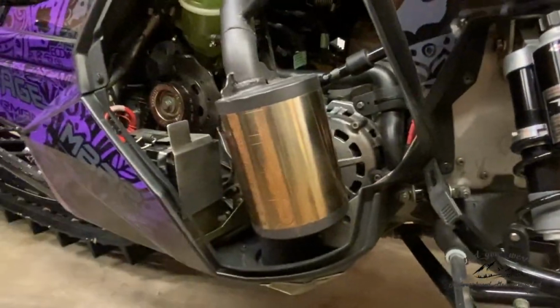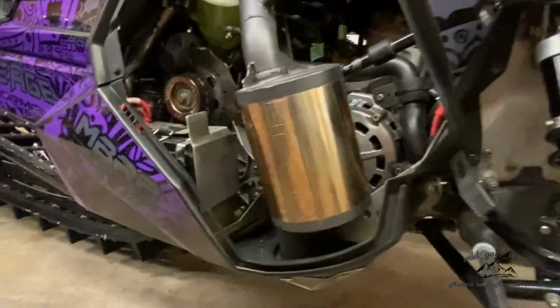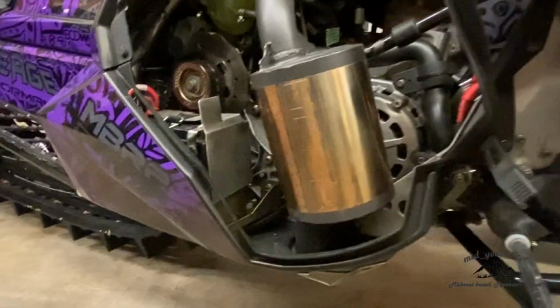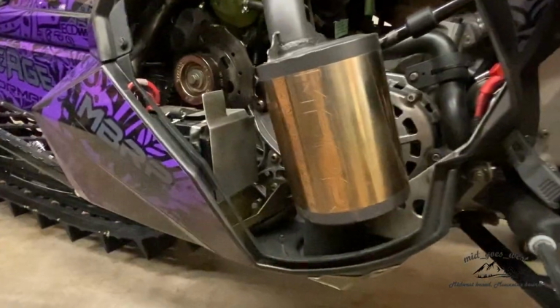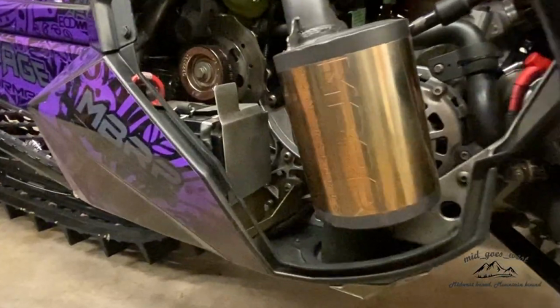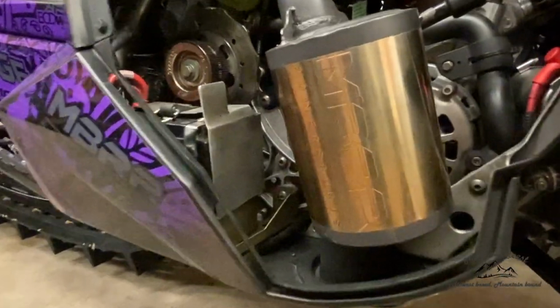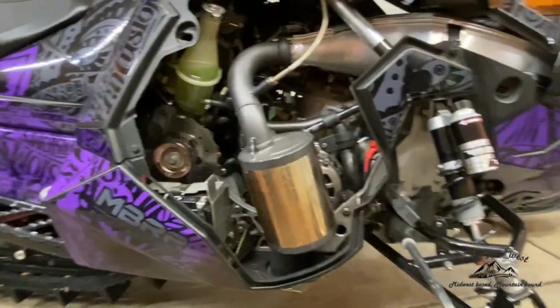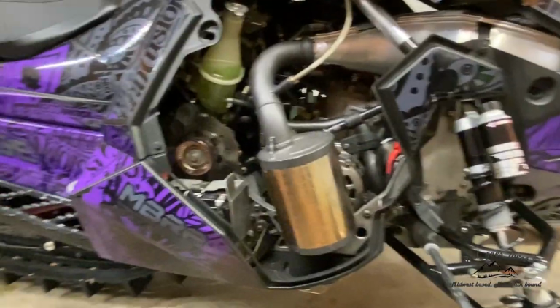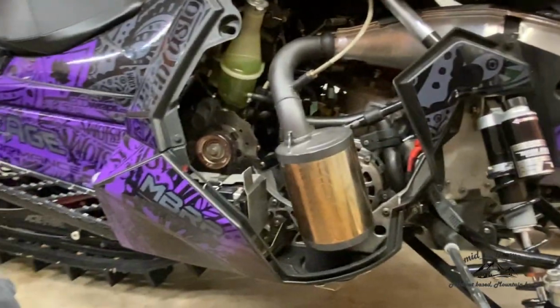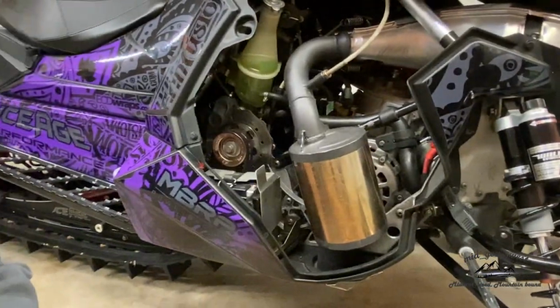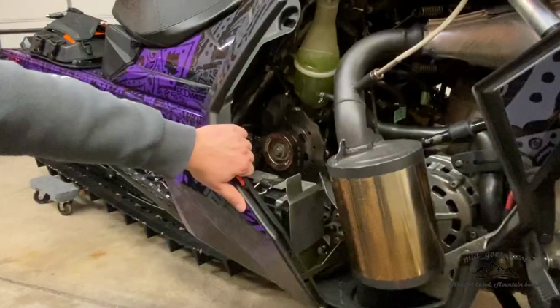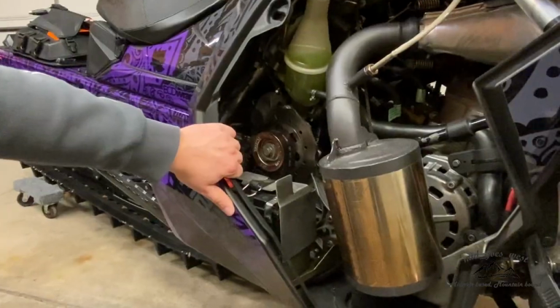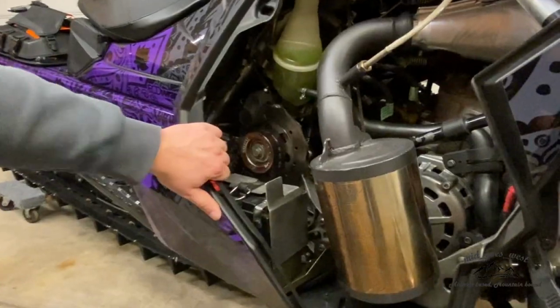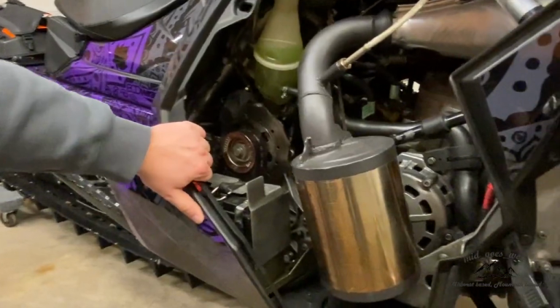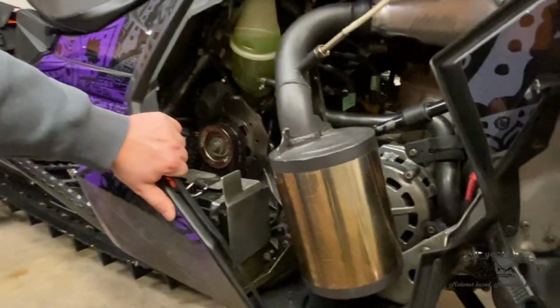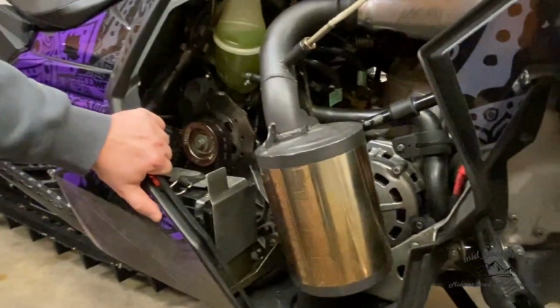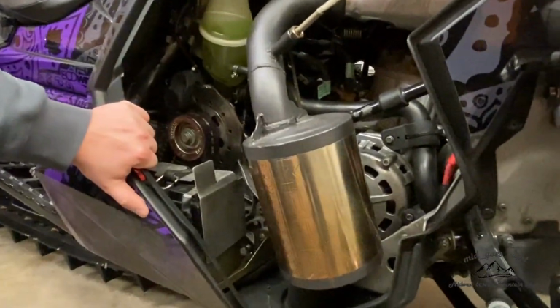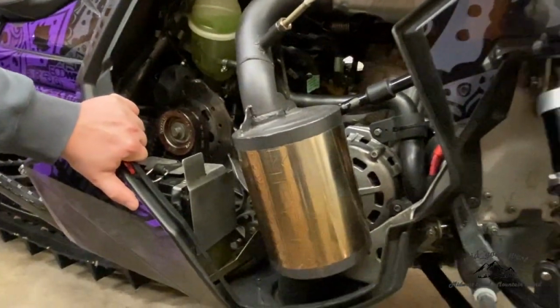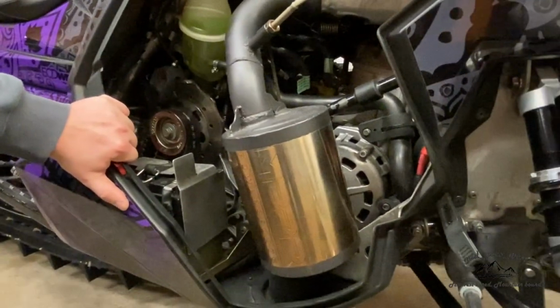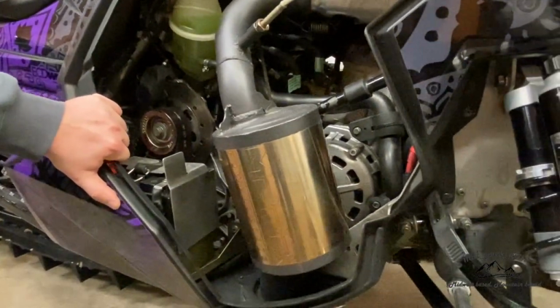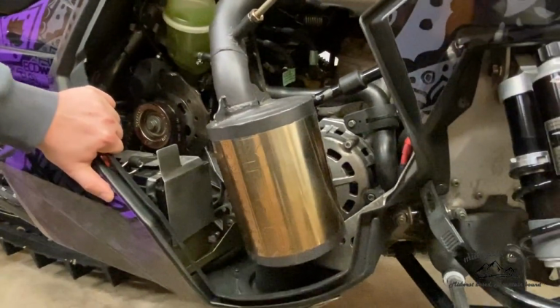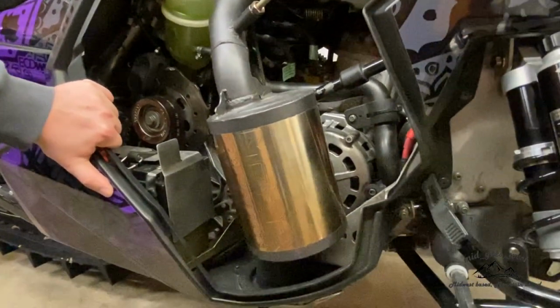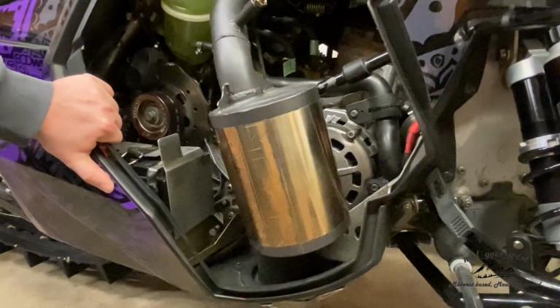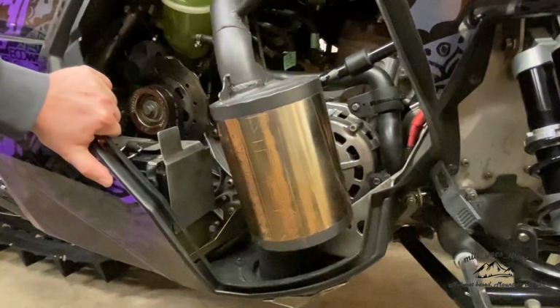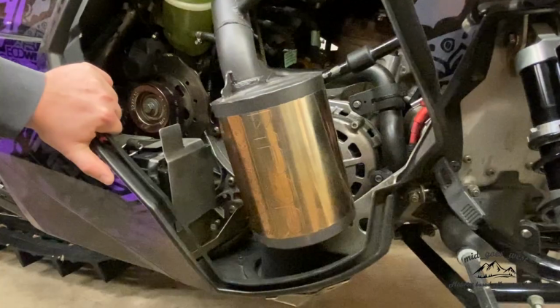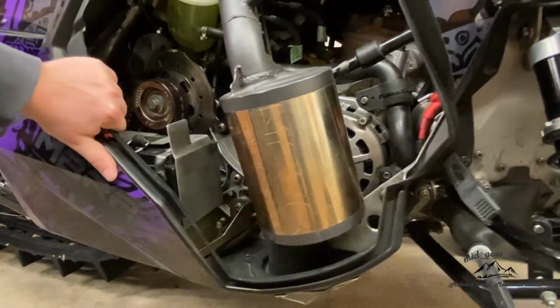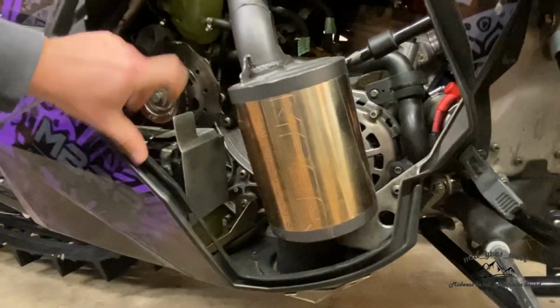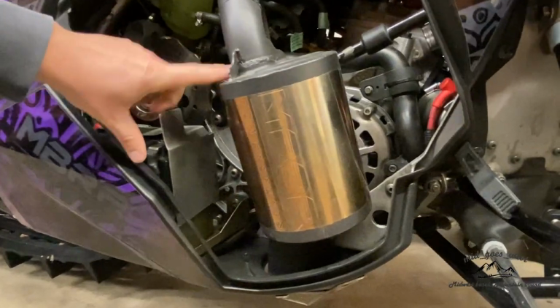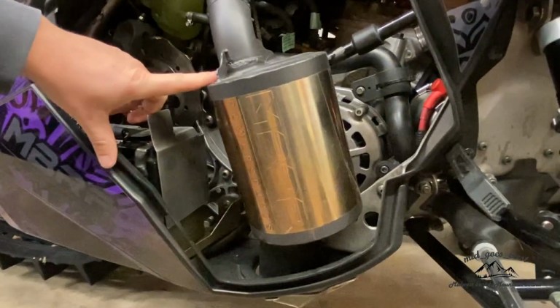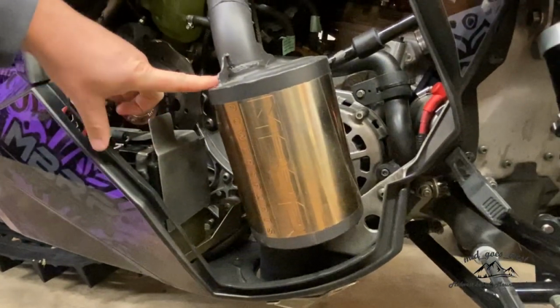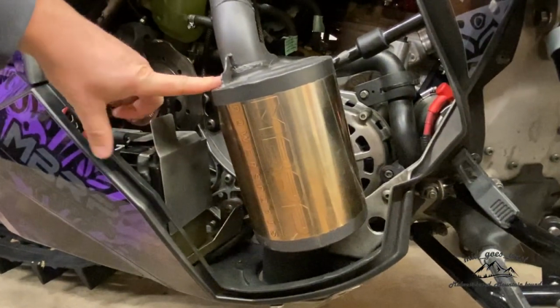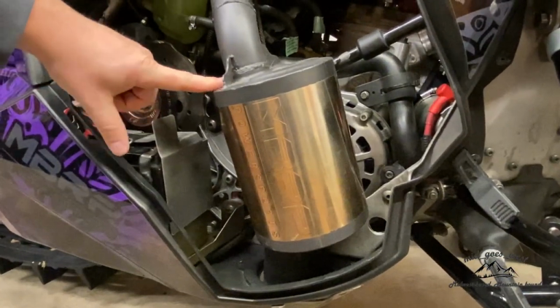MBRP can — the golden can. 2,800 miles on the sled with the MBRP can. This is the quieter version.